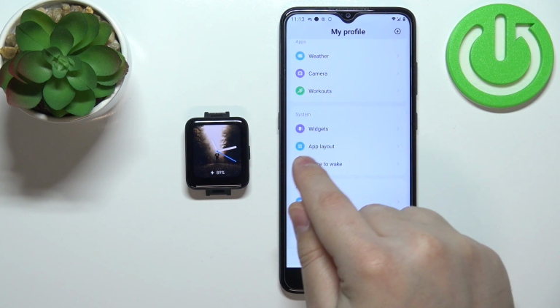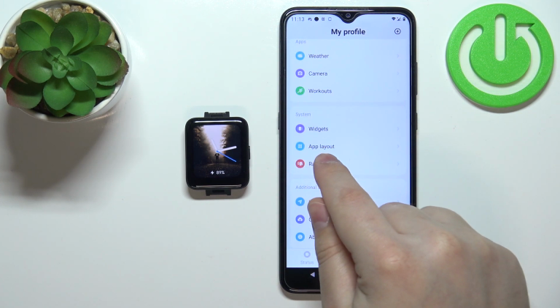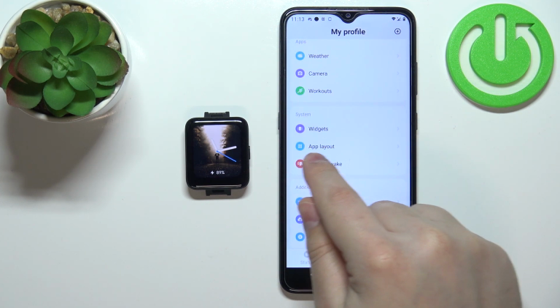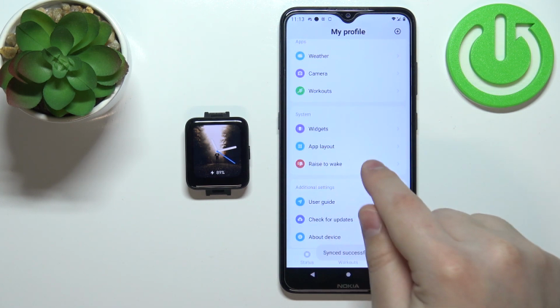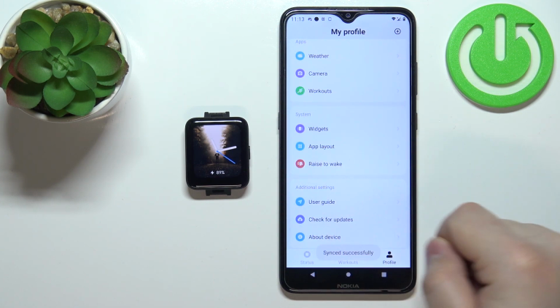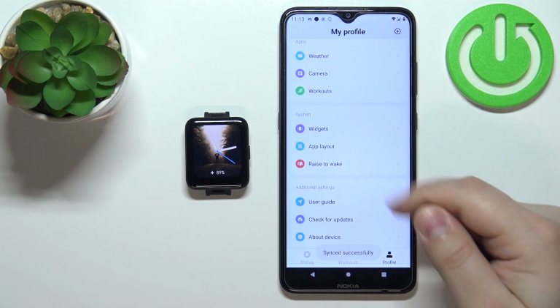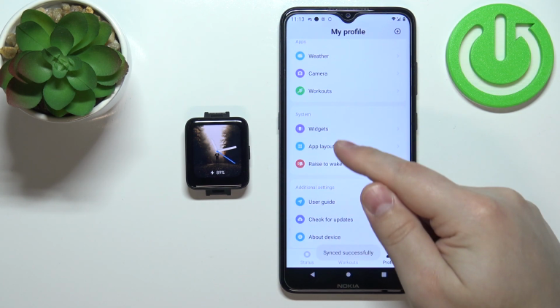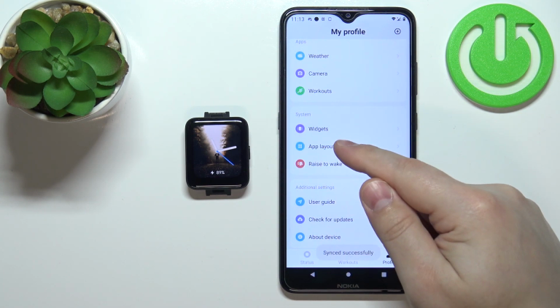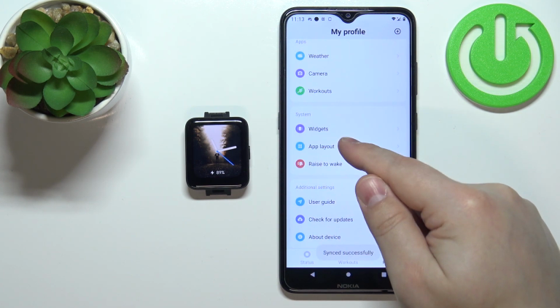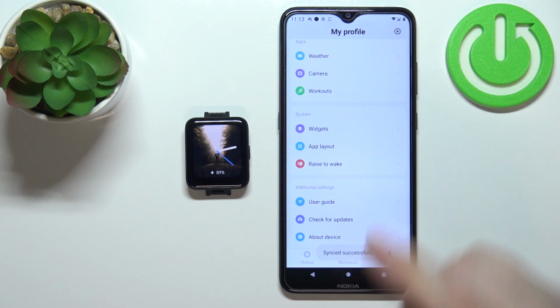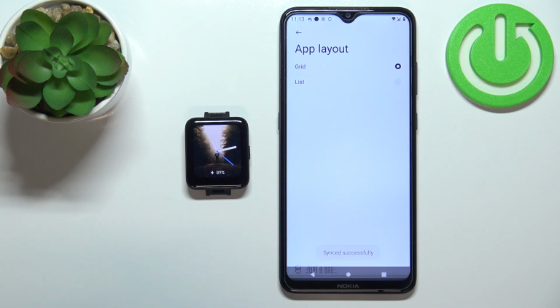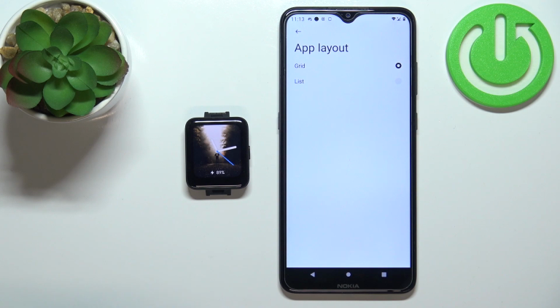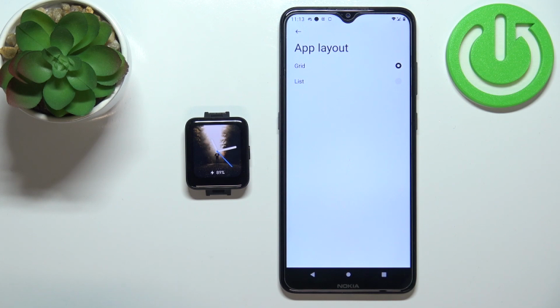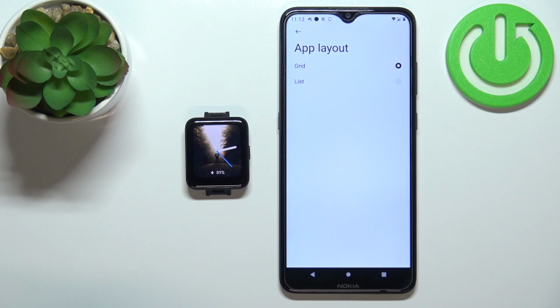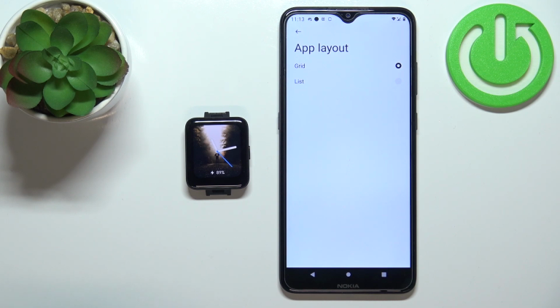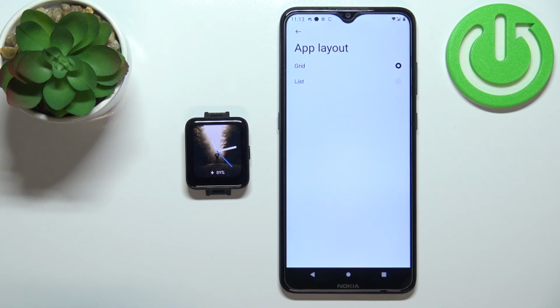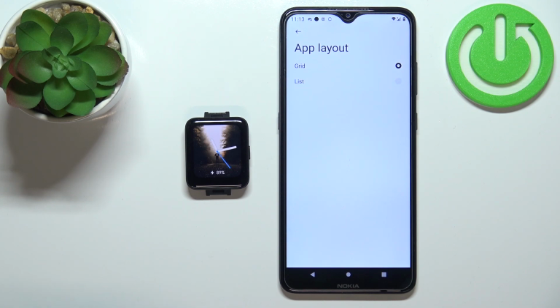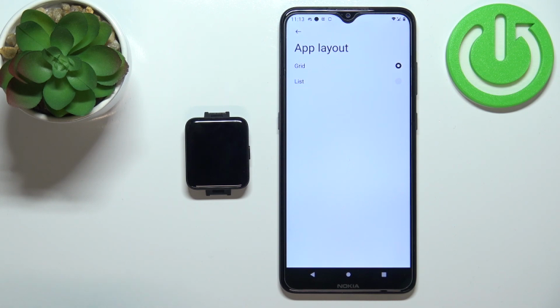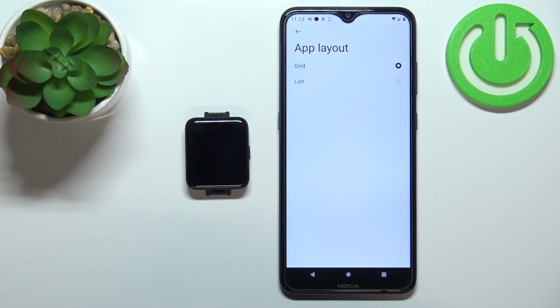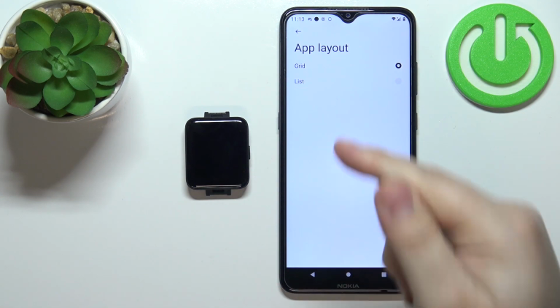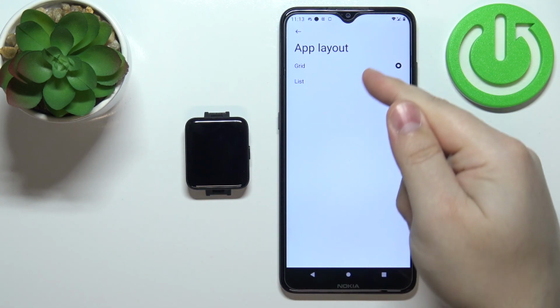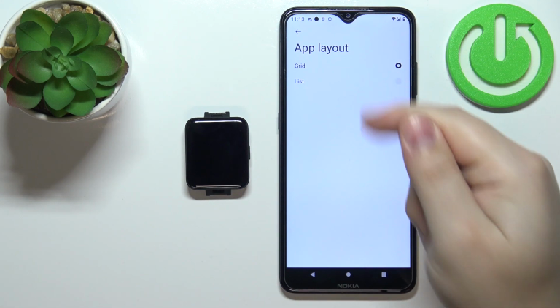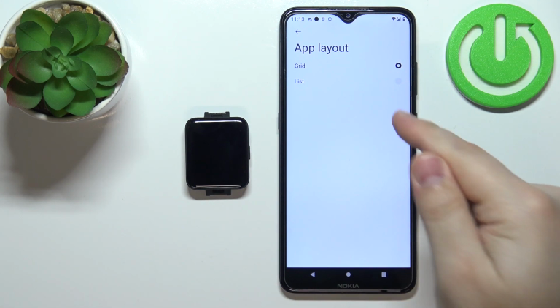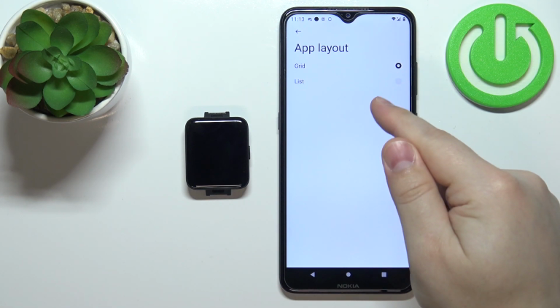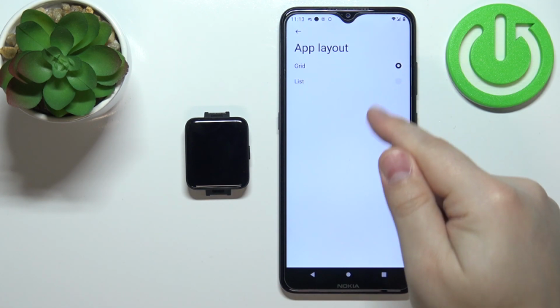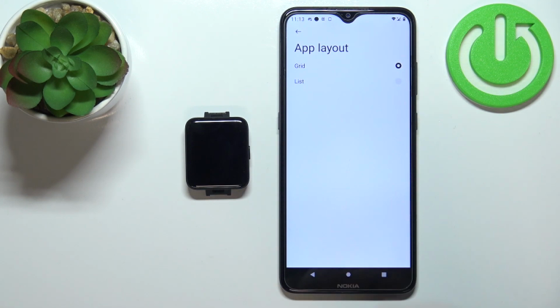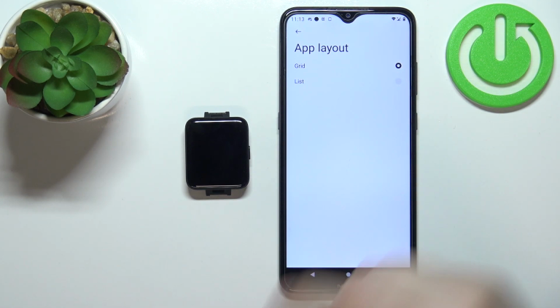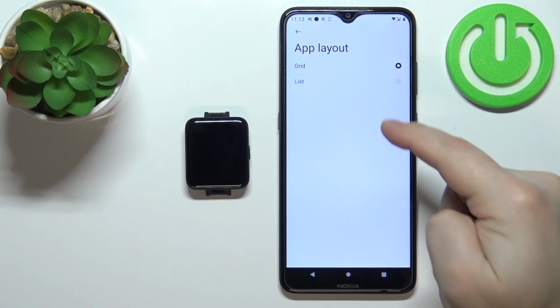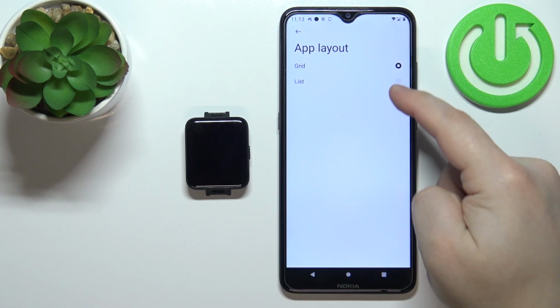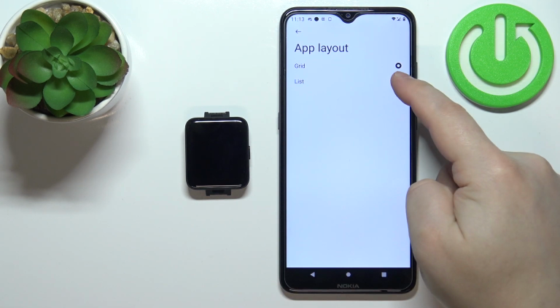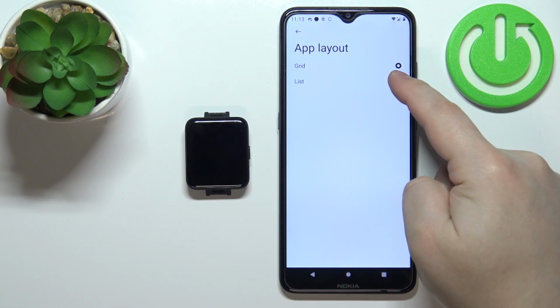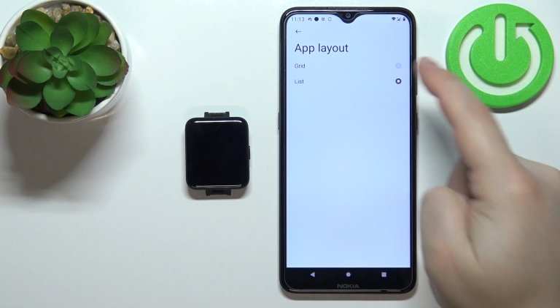As you can see, we can select grid or list. Let's select list.